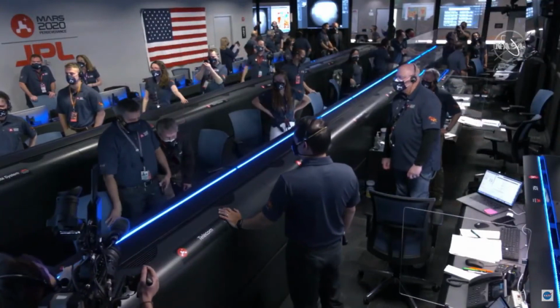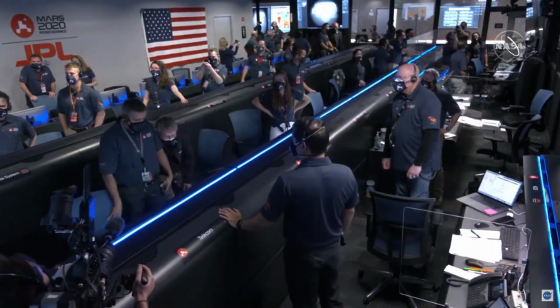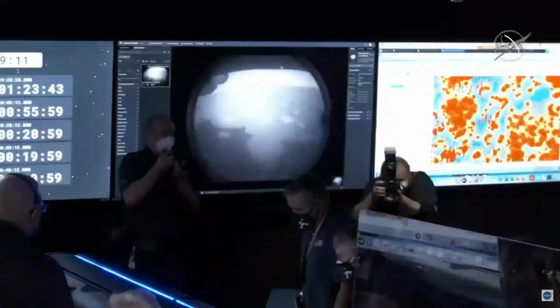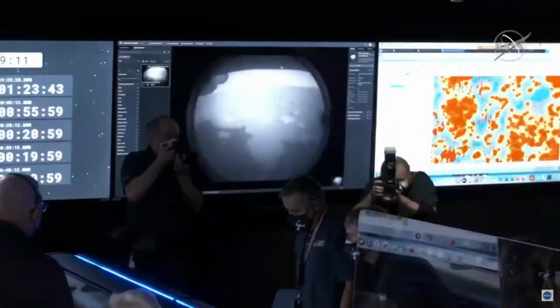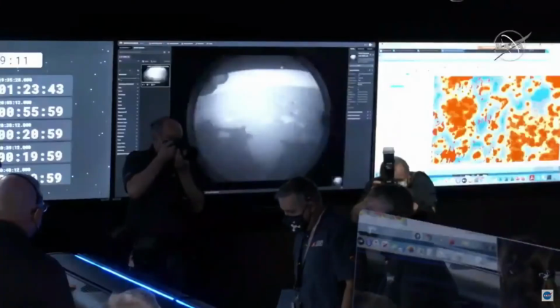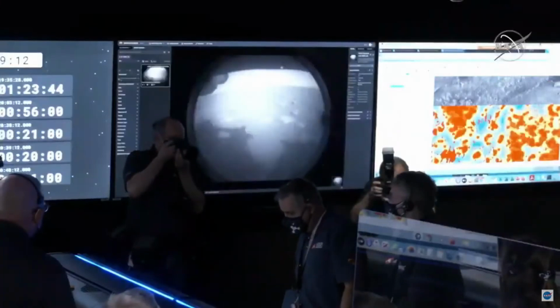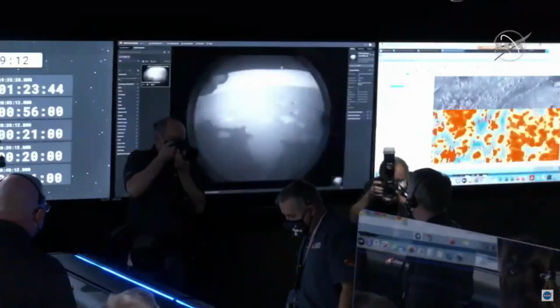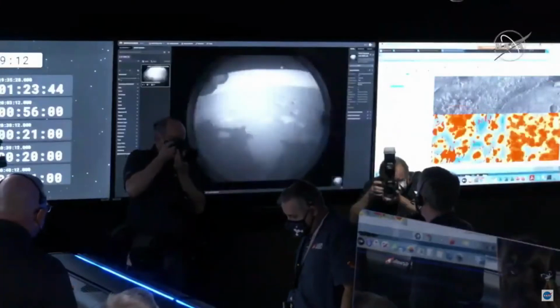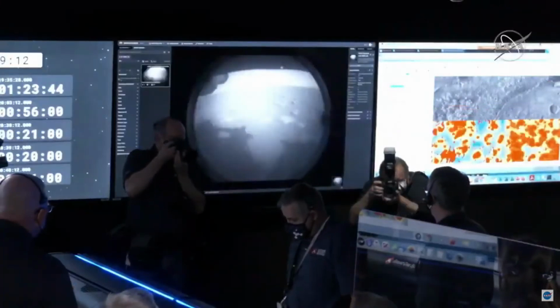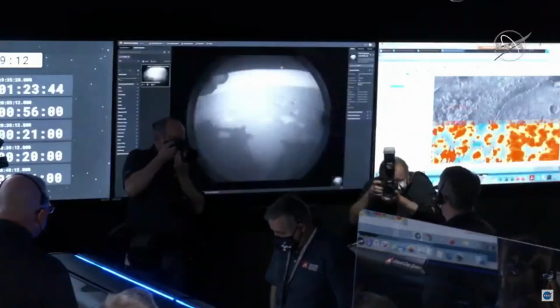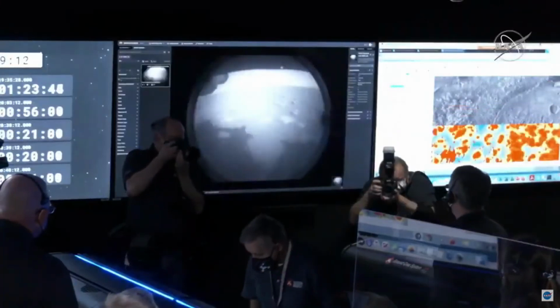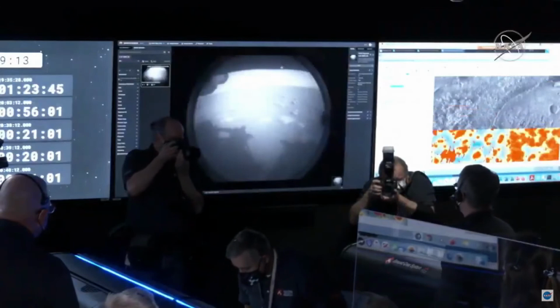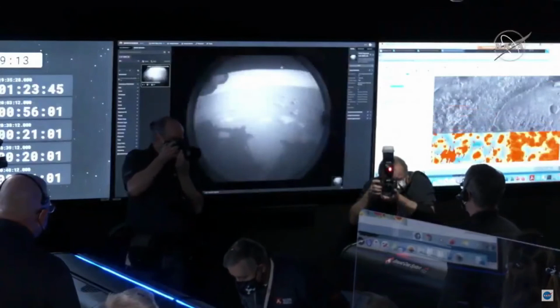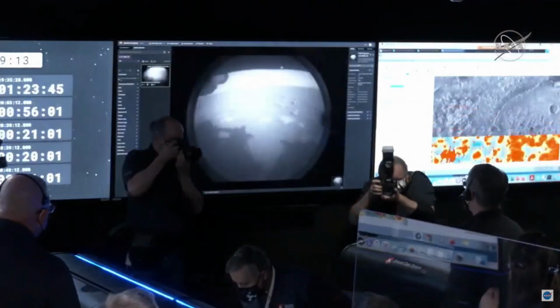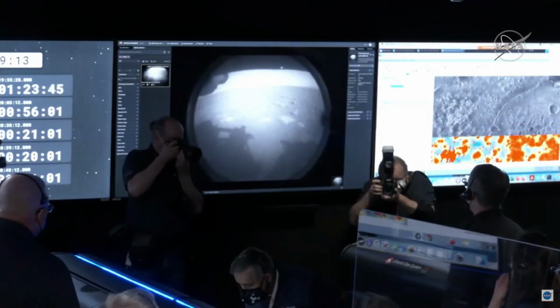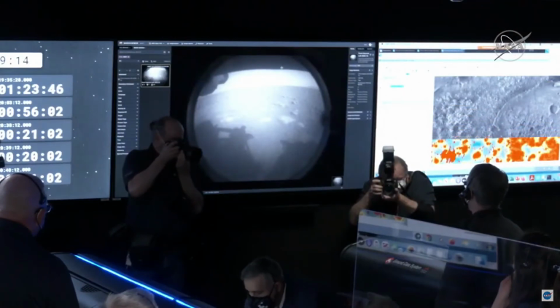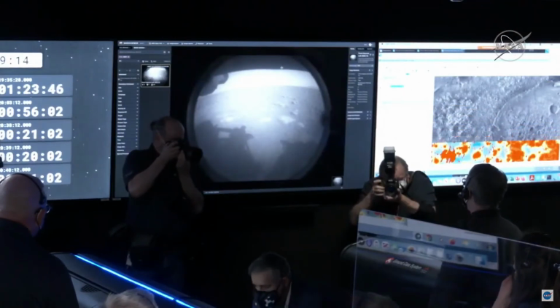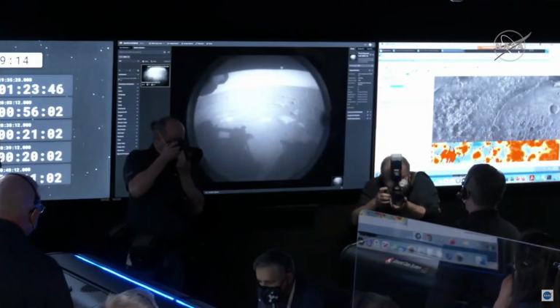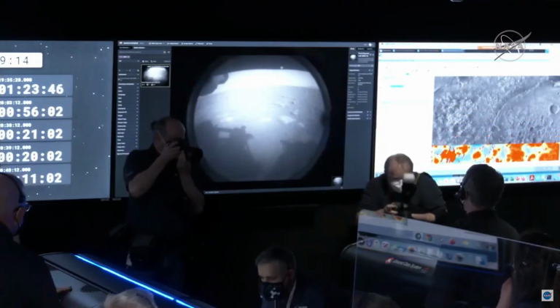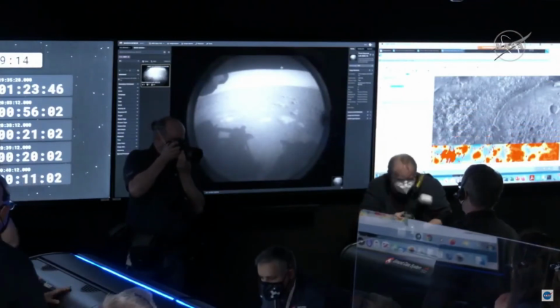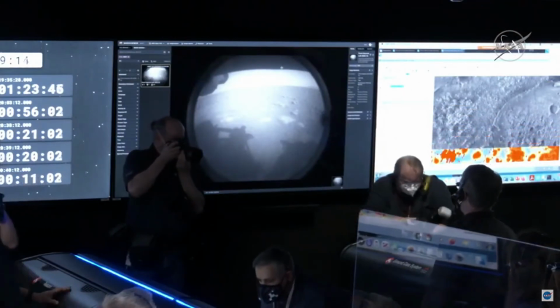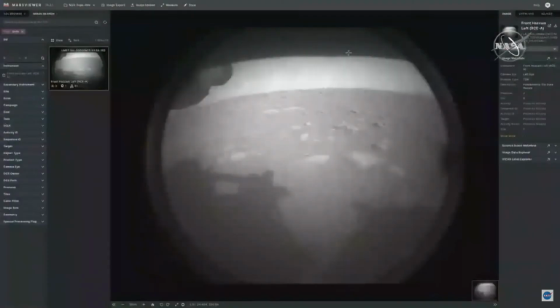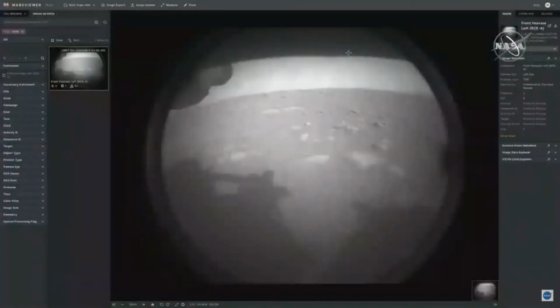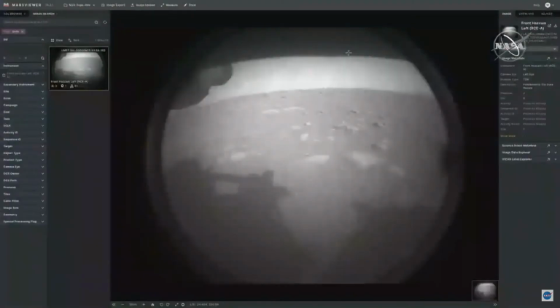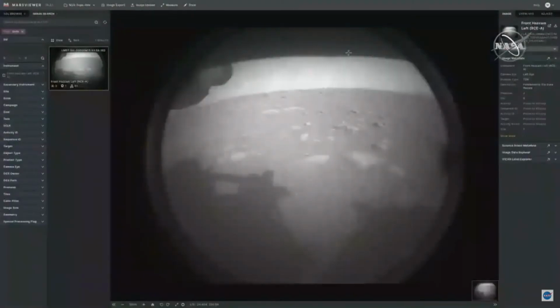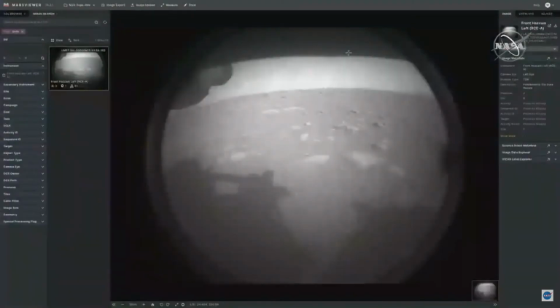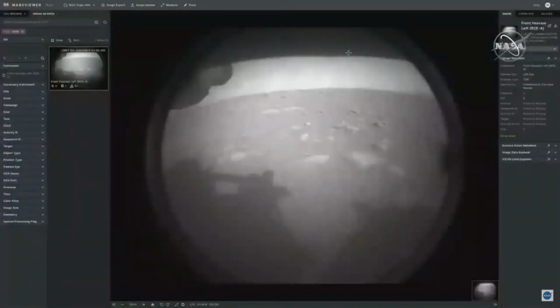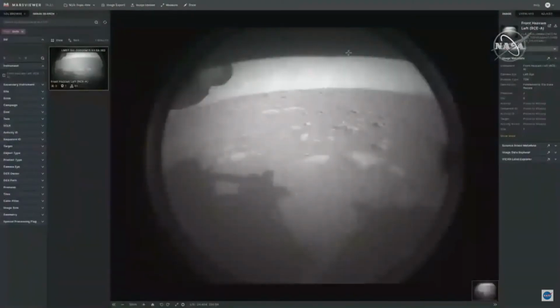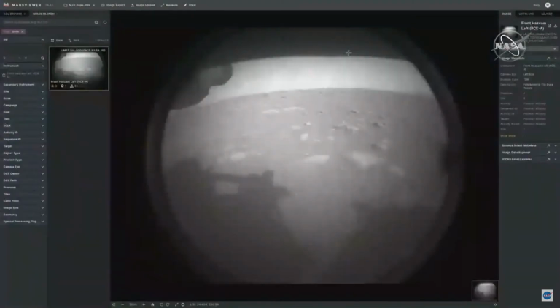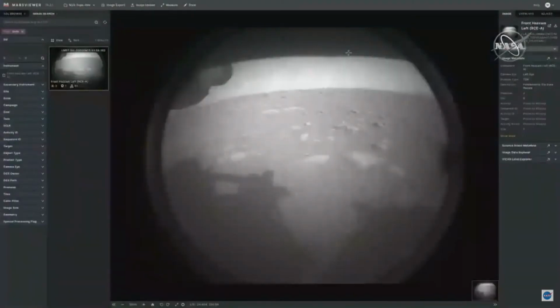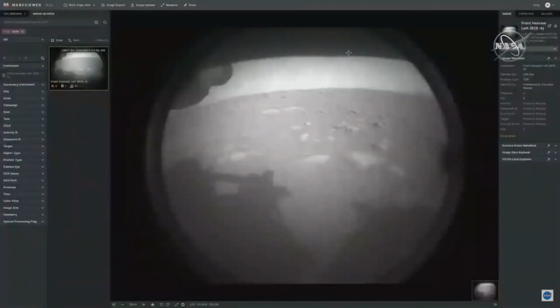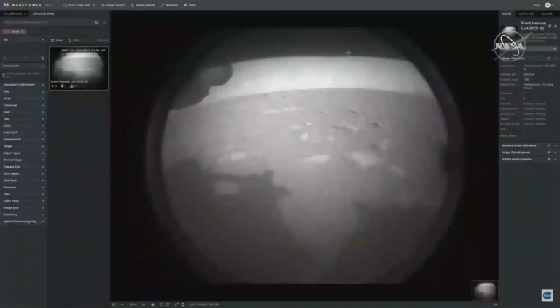This camera is mainly used to help the rover drive safely around Mars, and we will get higher resolution photos later in the day.